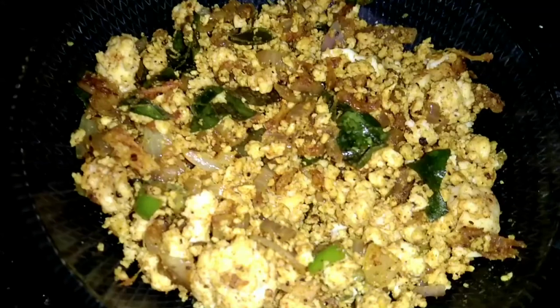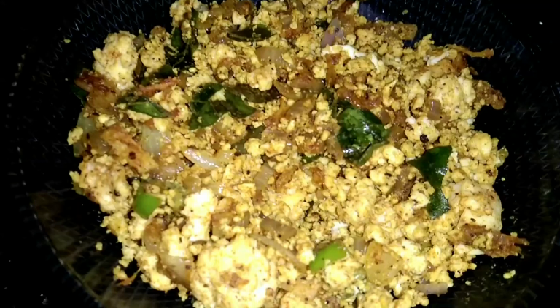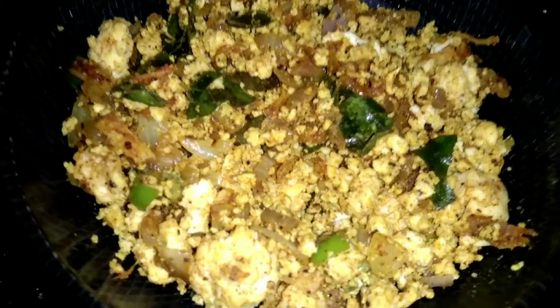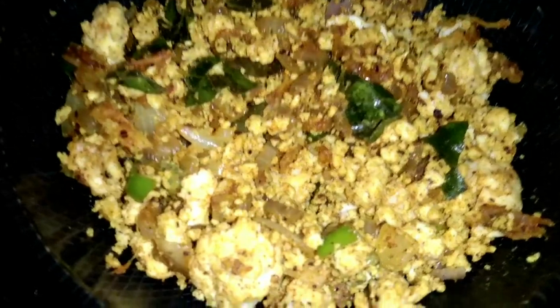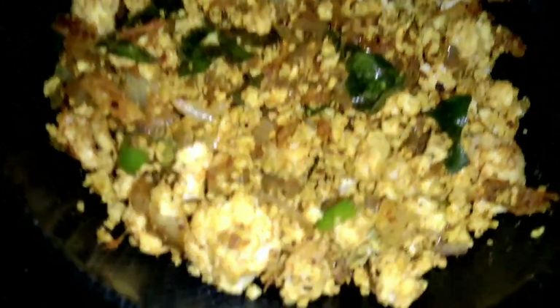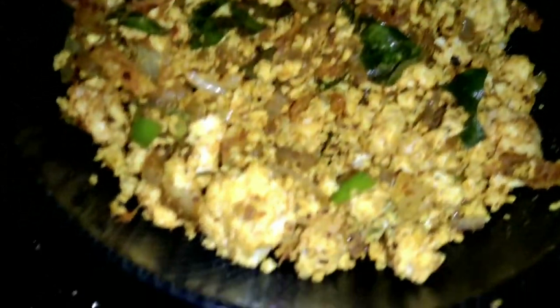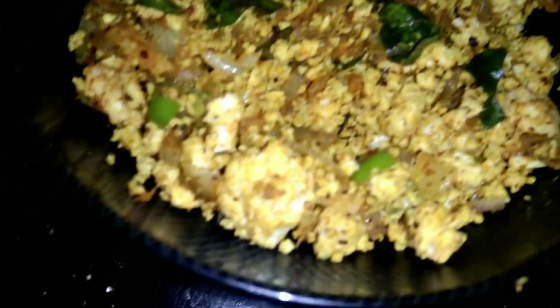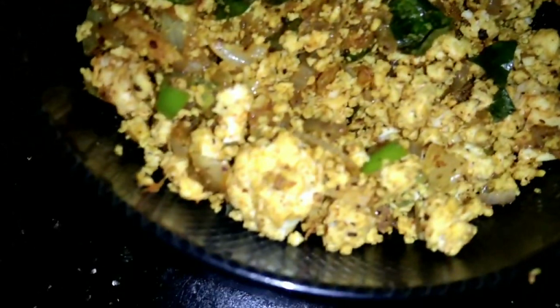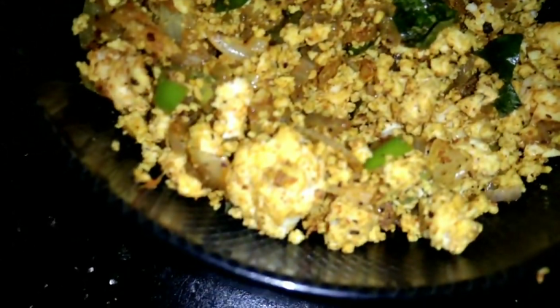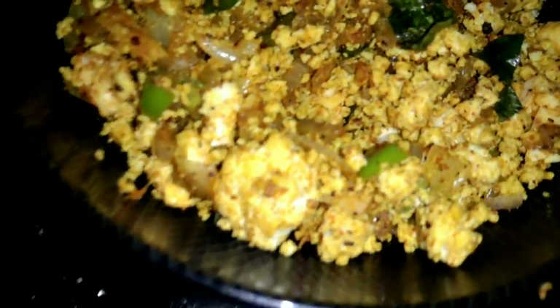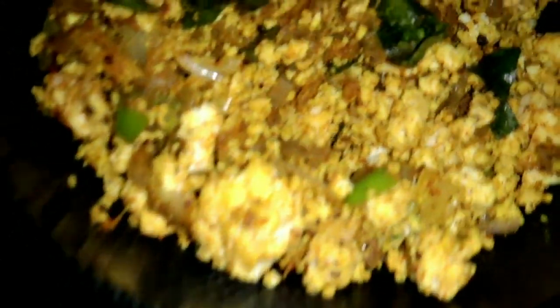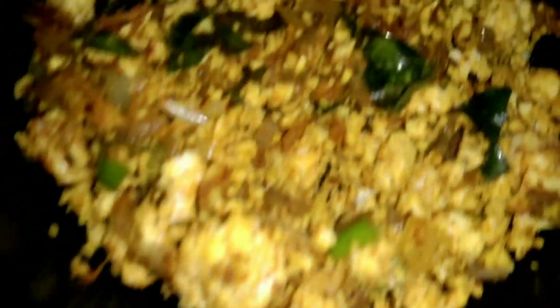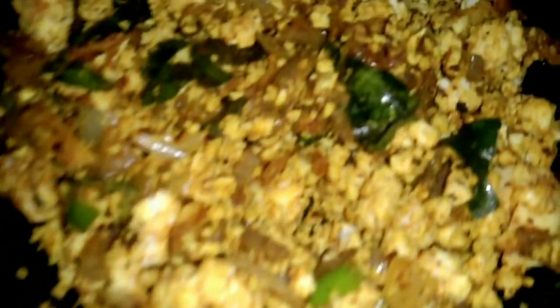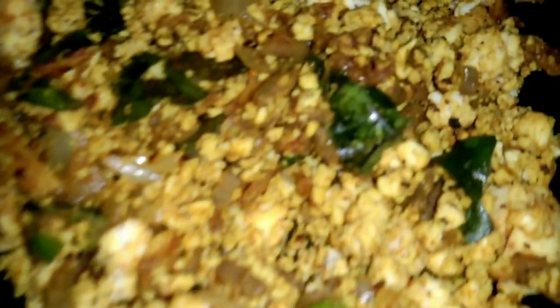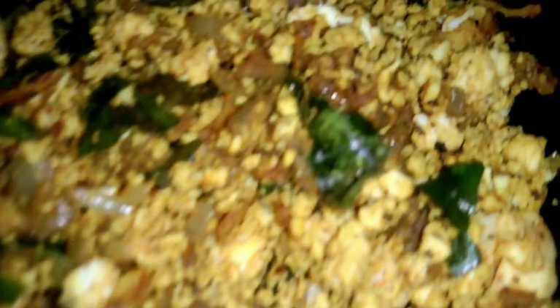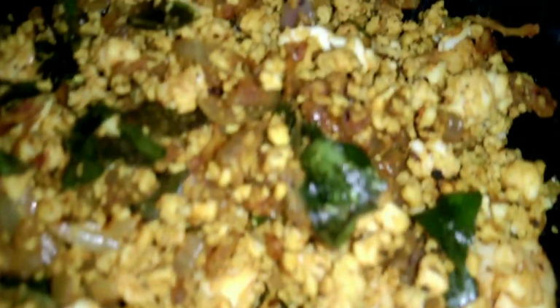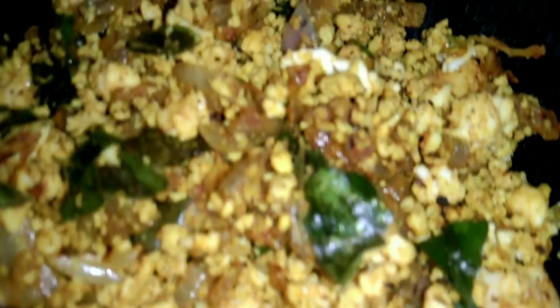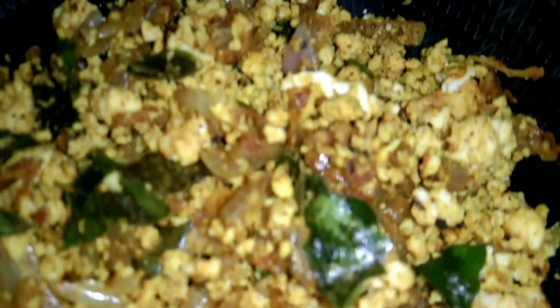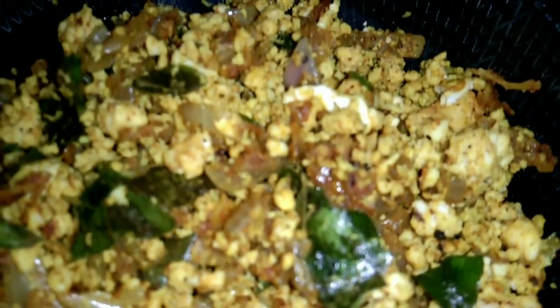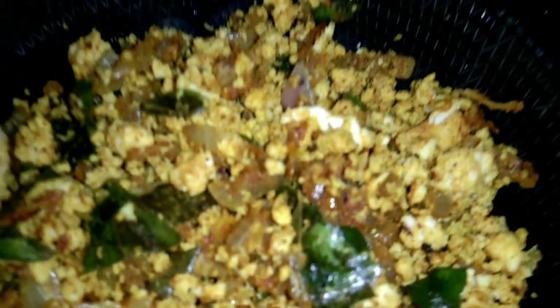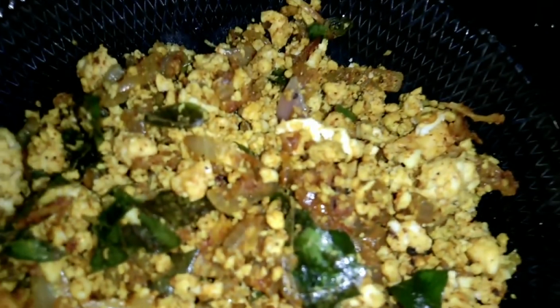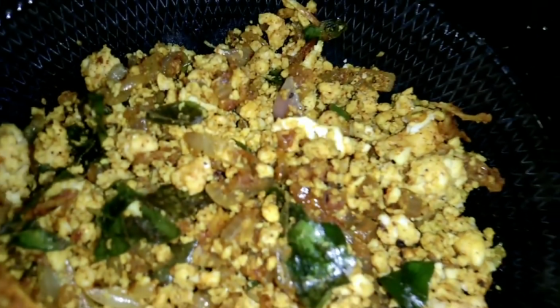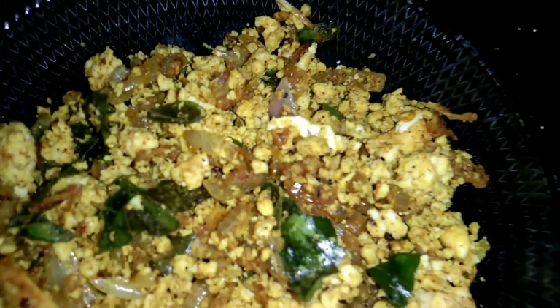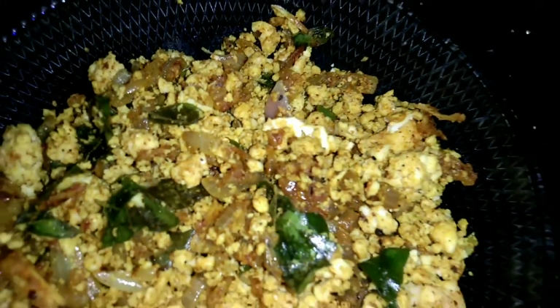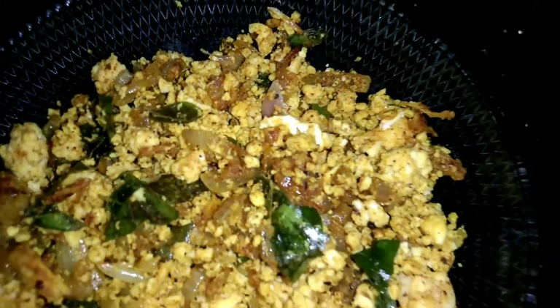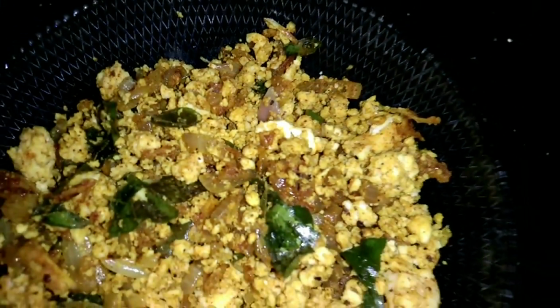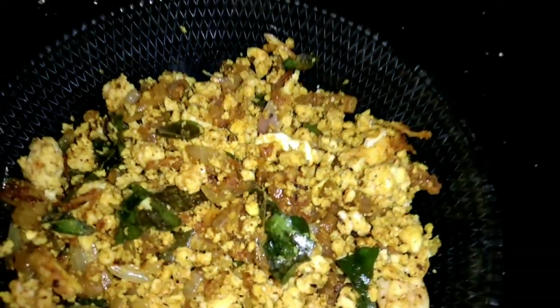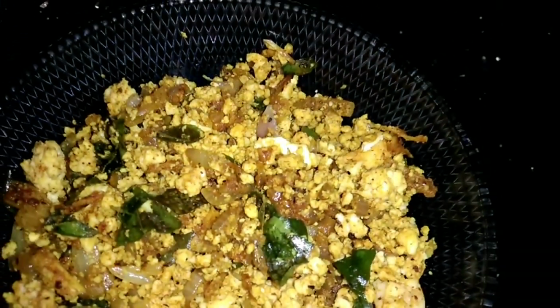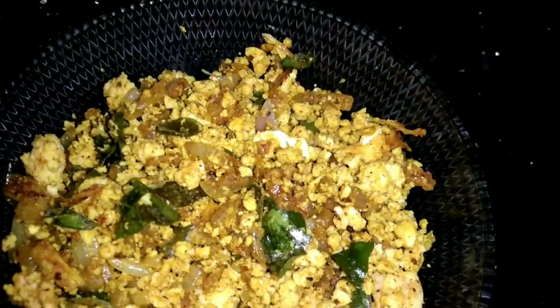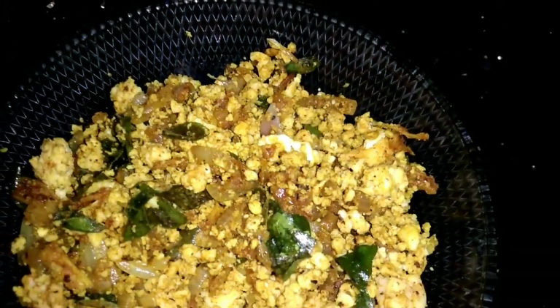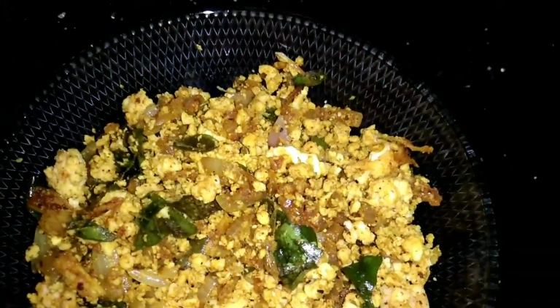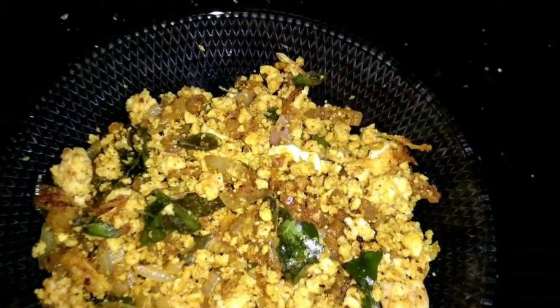Hi friends, welcome back to our channel! I am making a great recipe for this video.